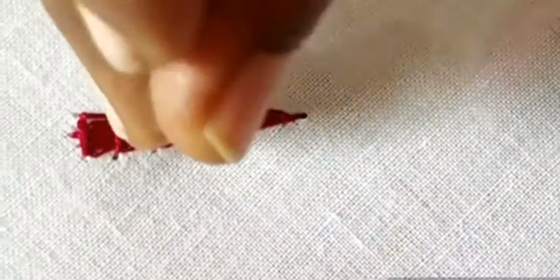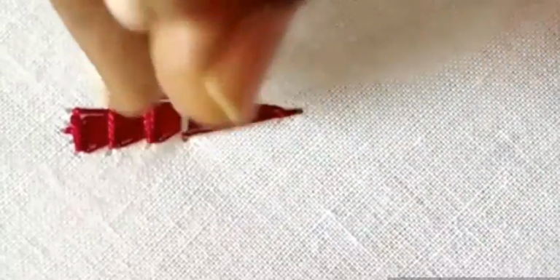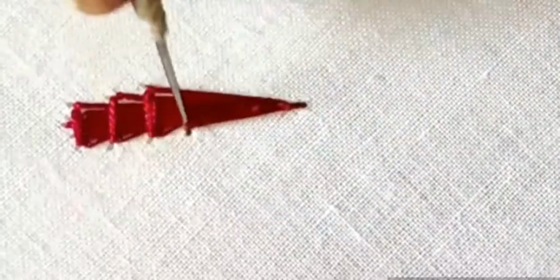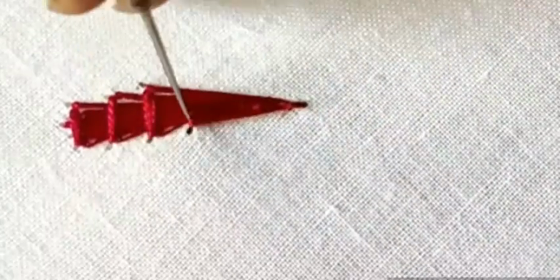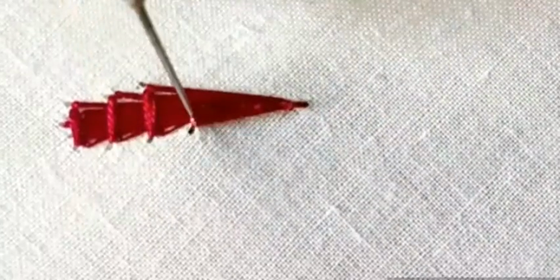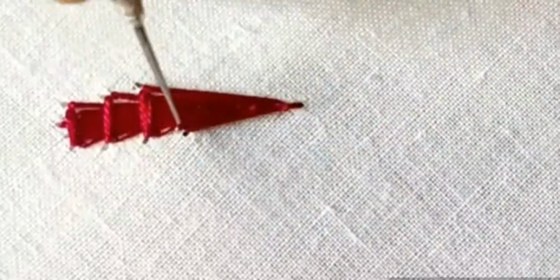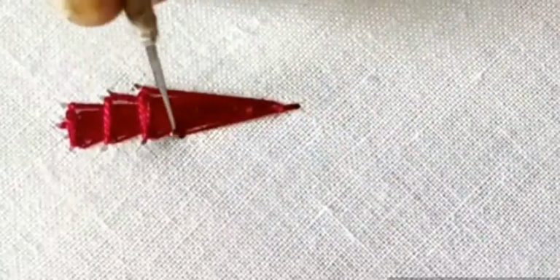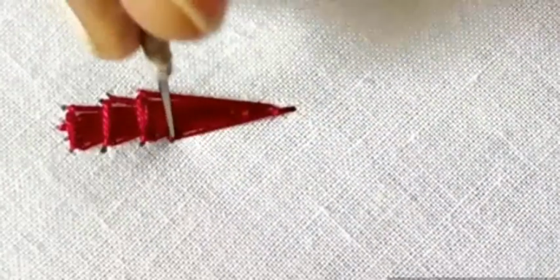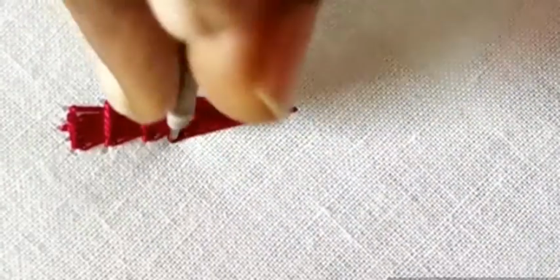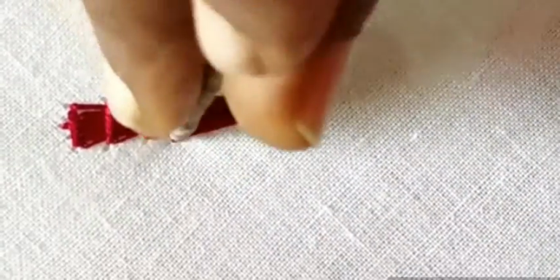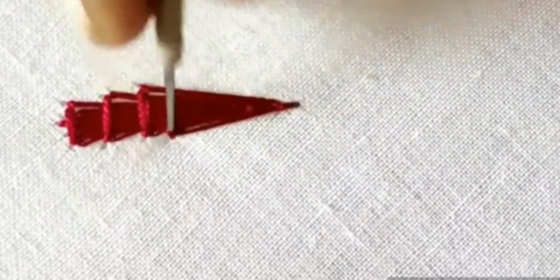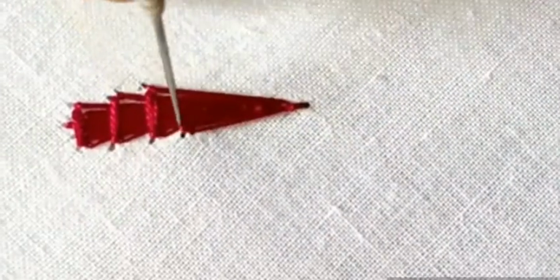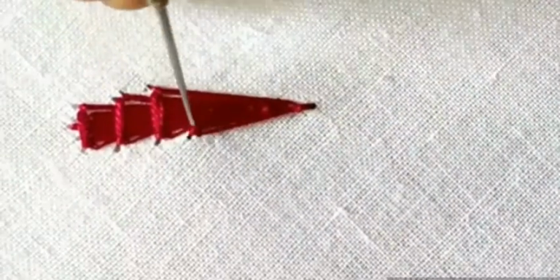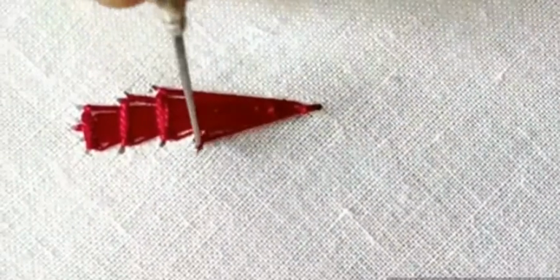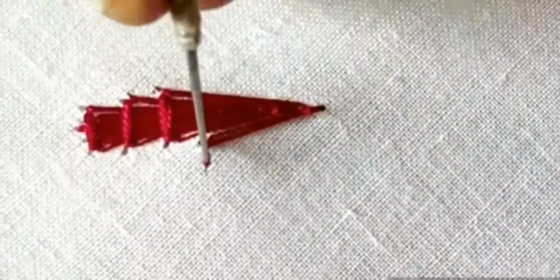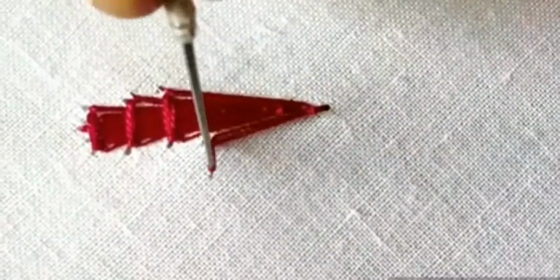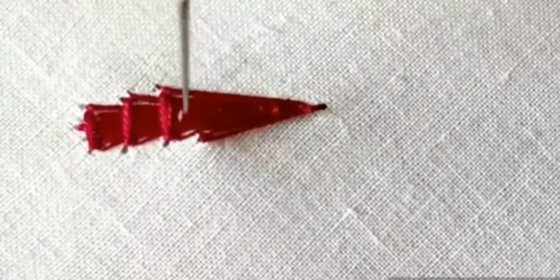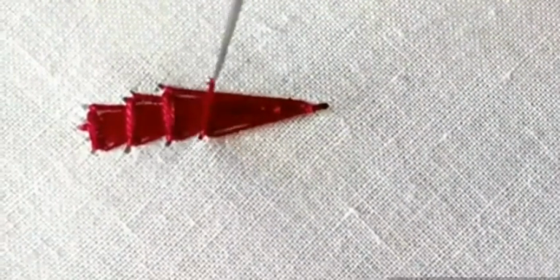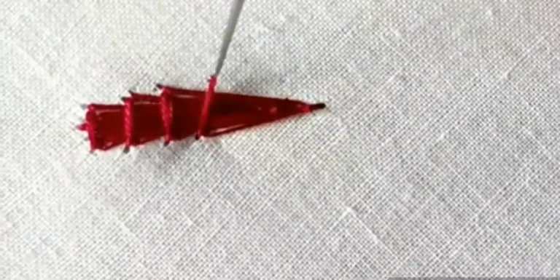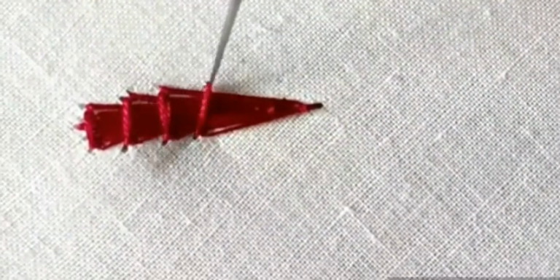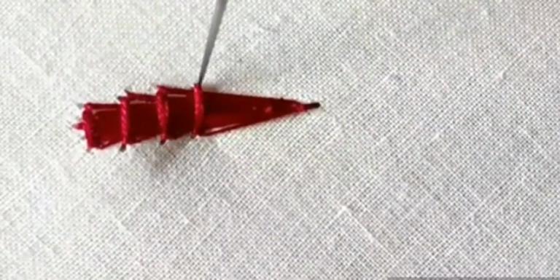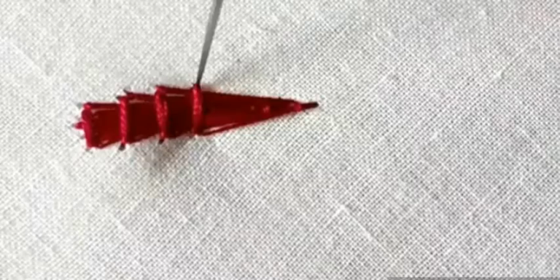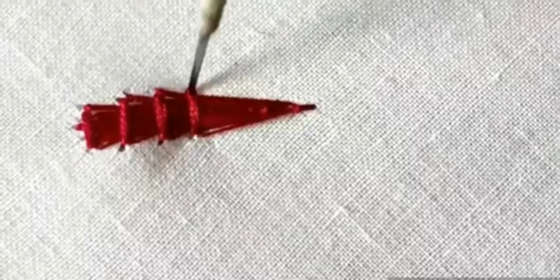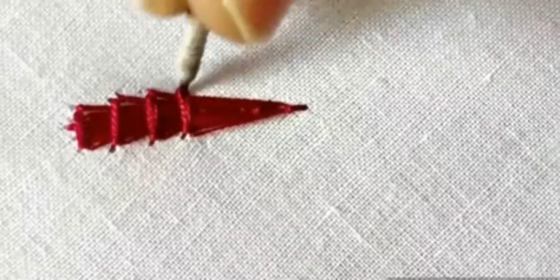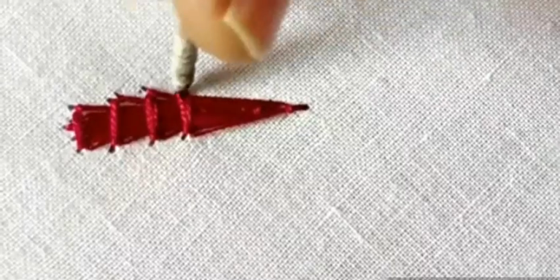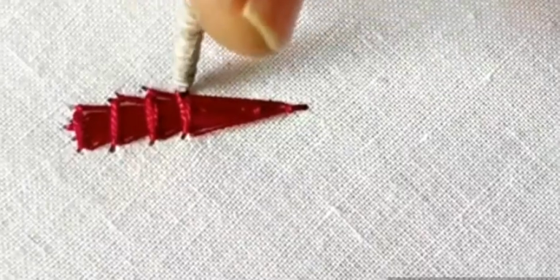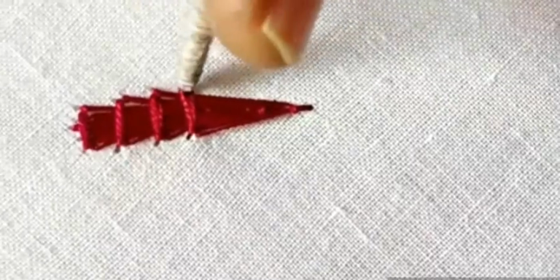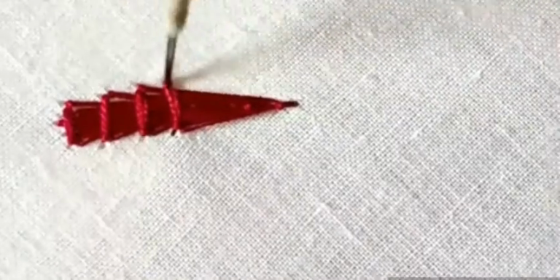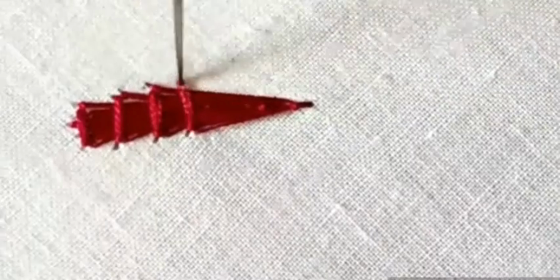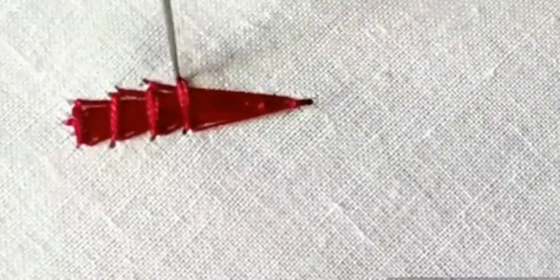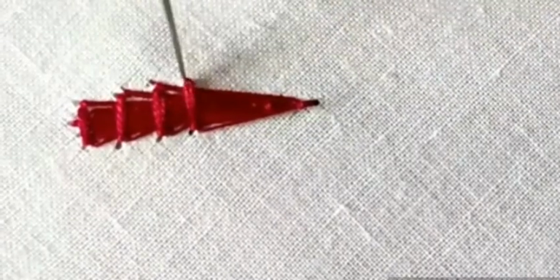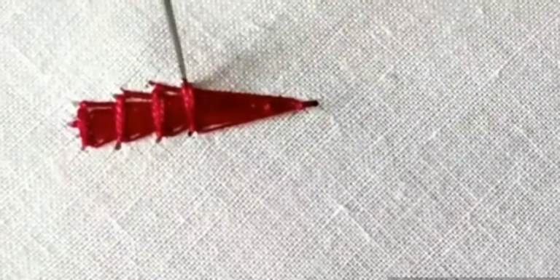This is a small stitch. You can do one line in the border, and you can do it.